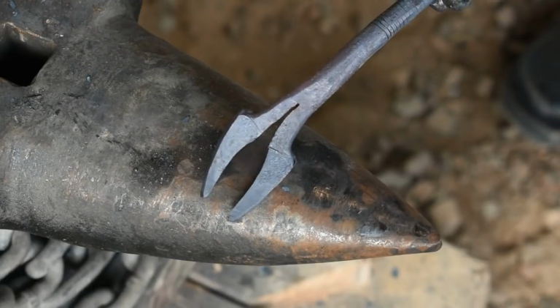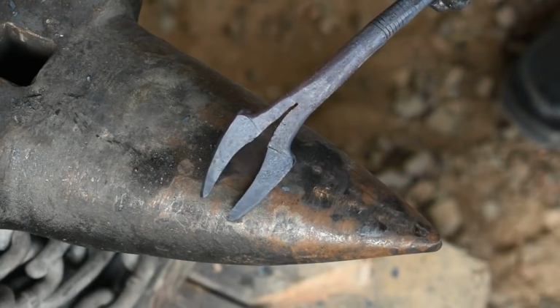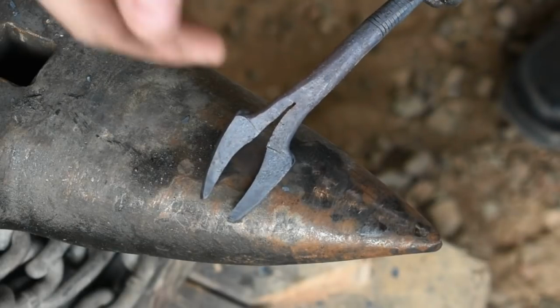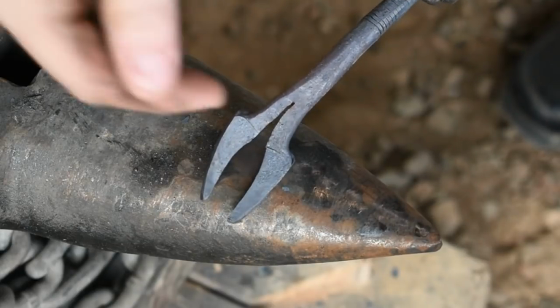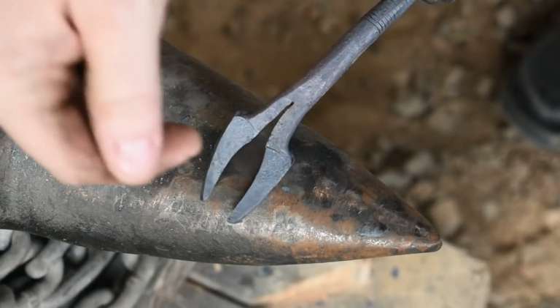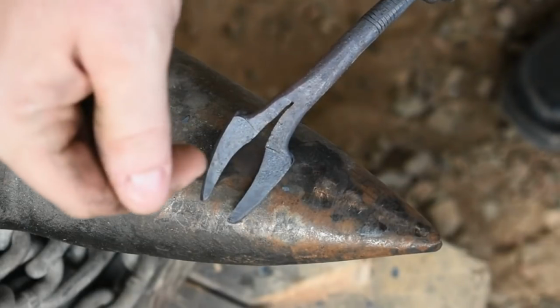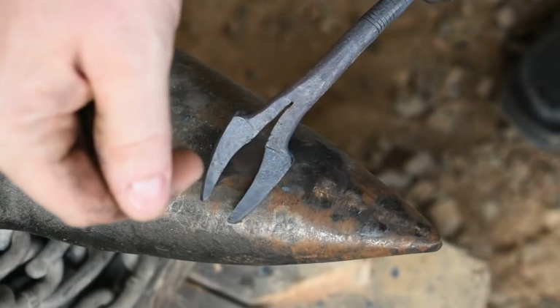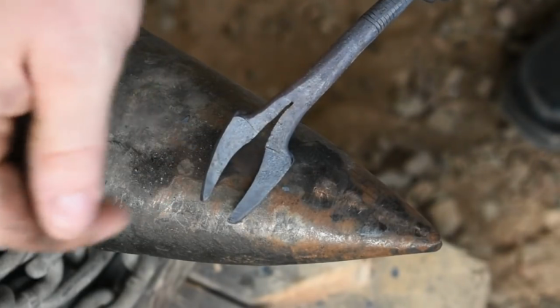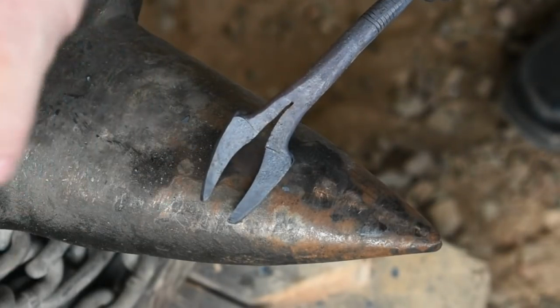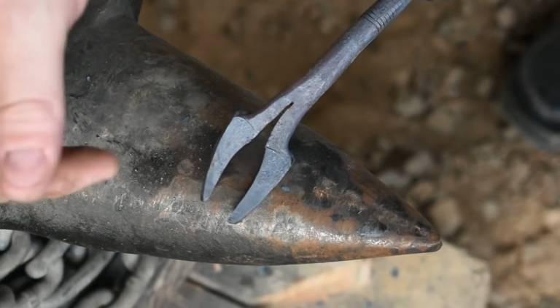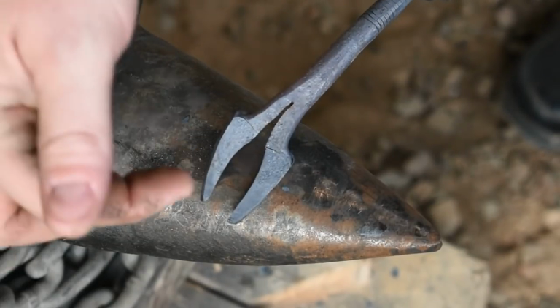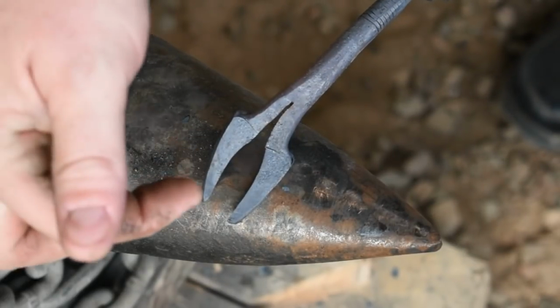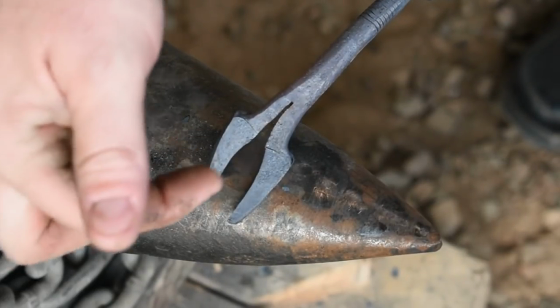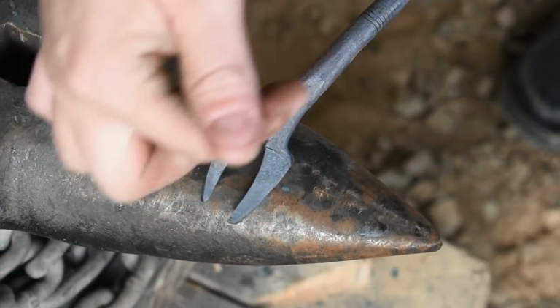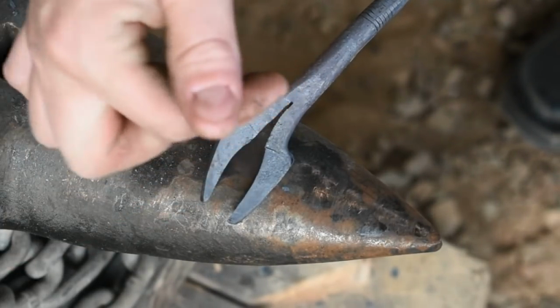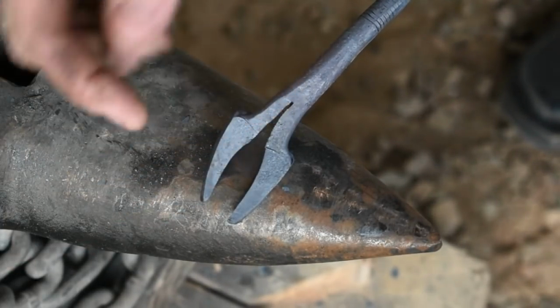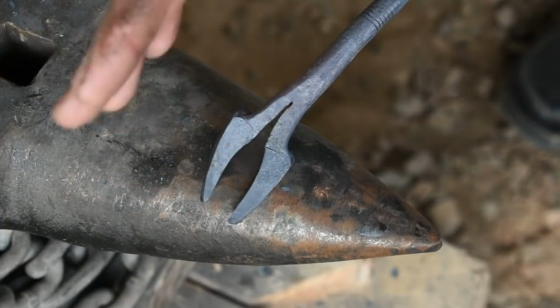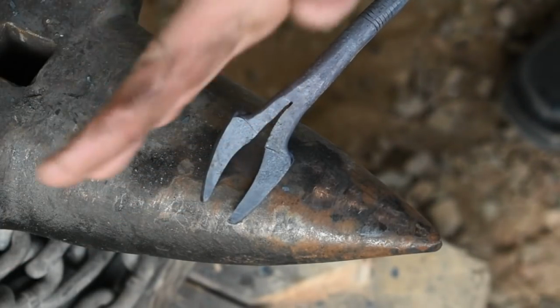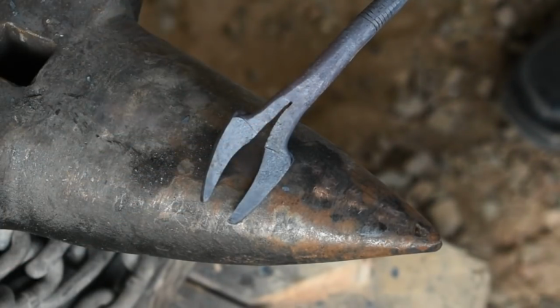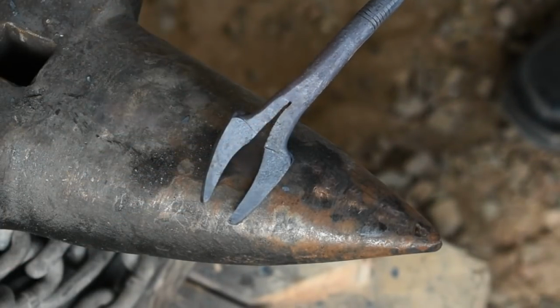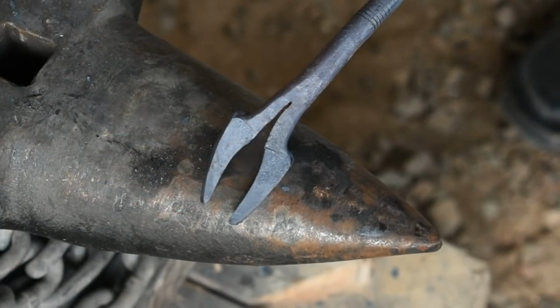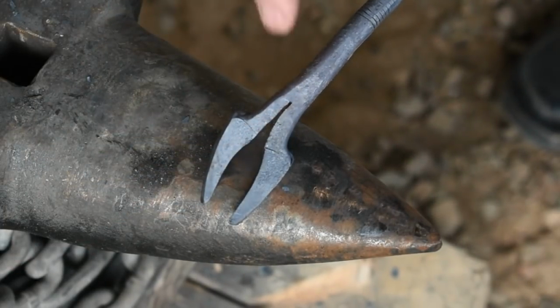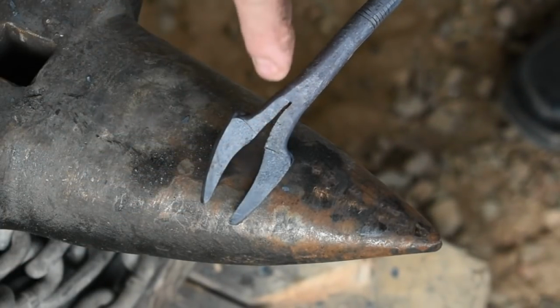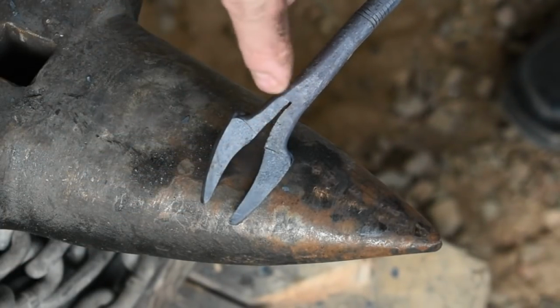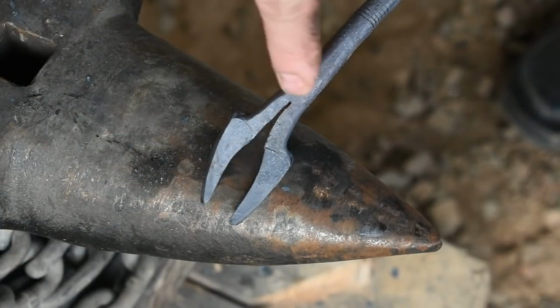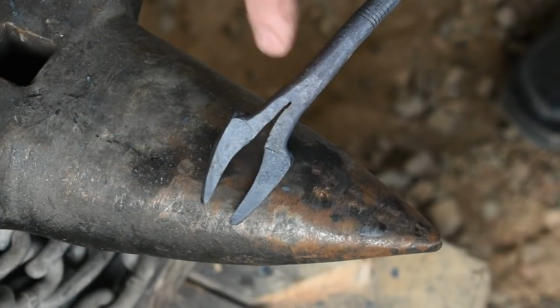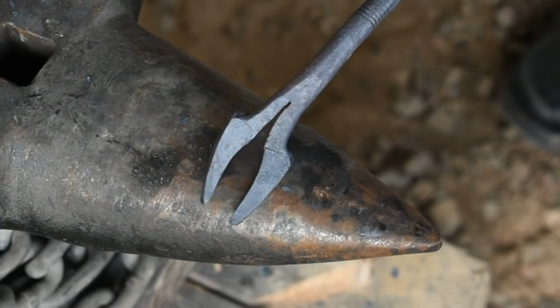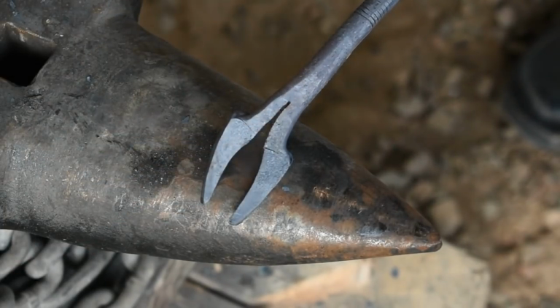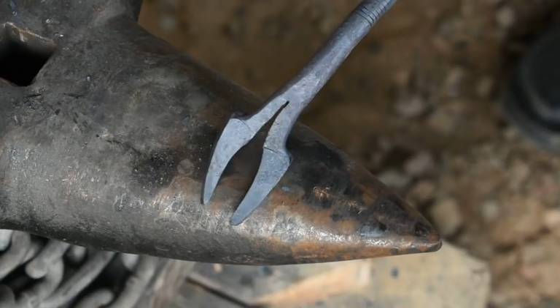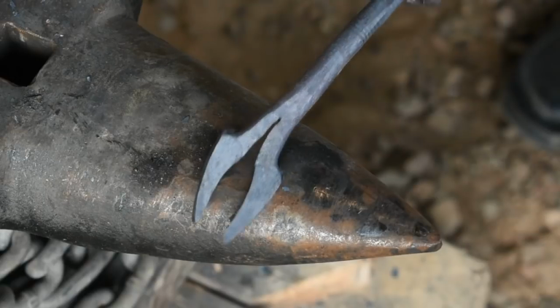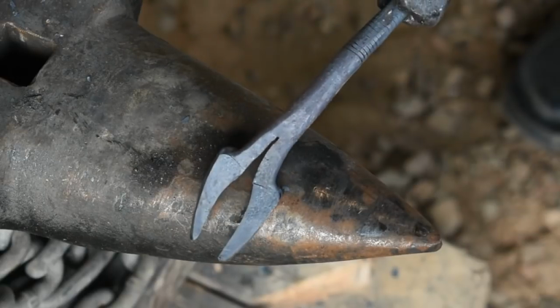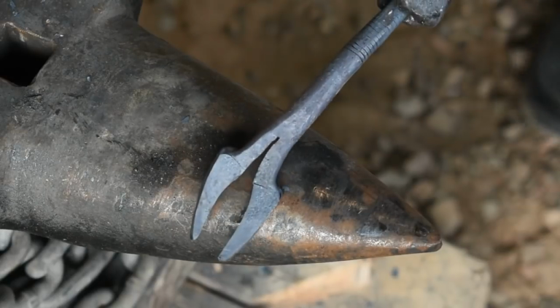We're going to come in here with a chisel. We're going to chisel right down there, spread them open, and we'll work these arms just a little bit.